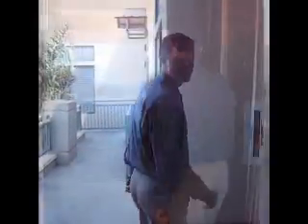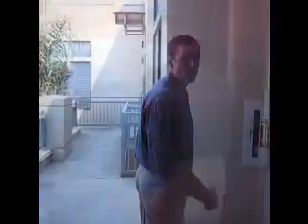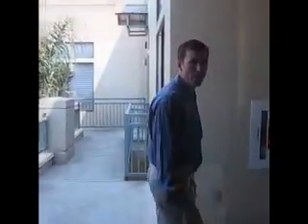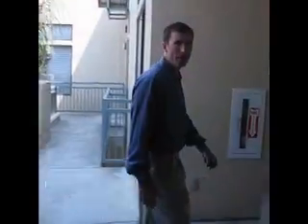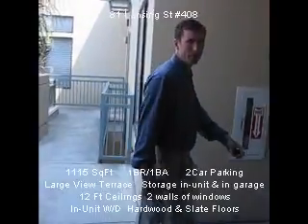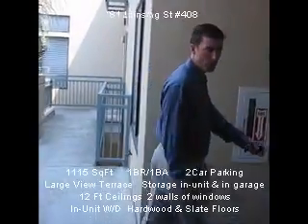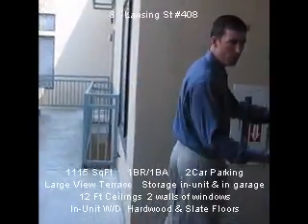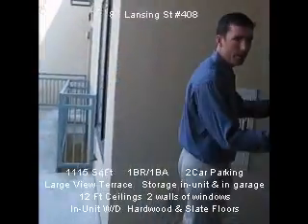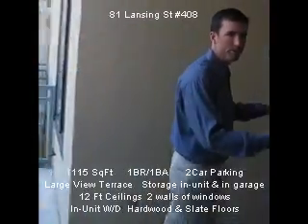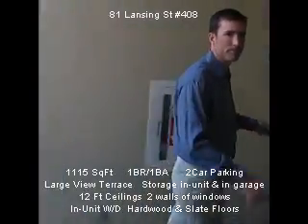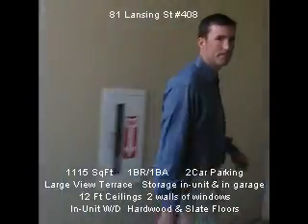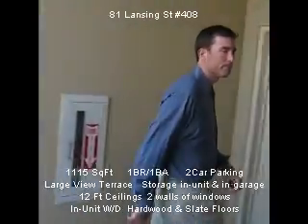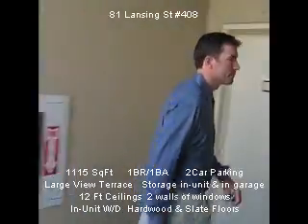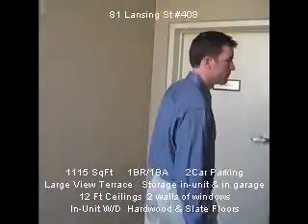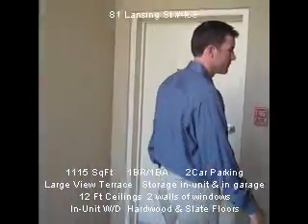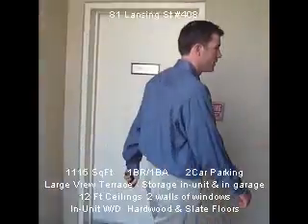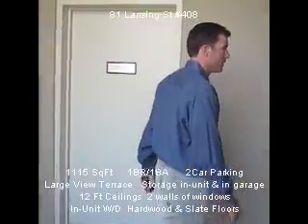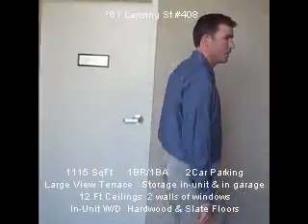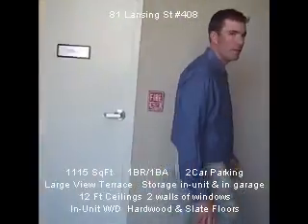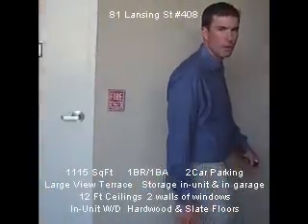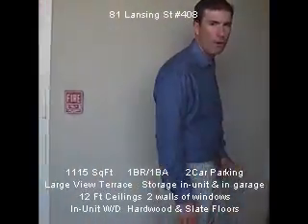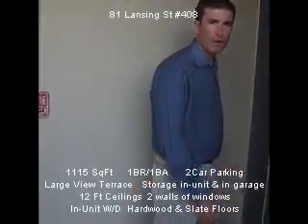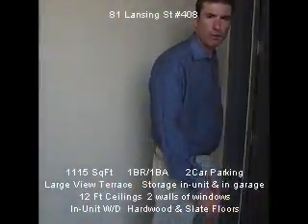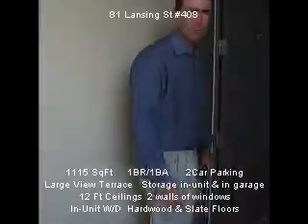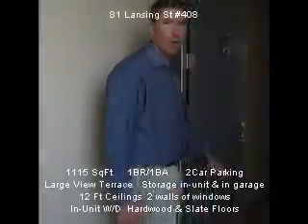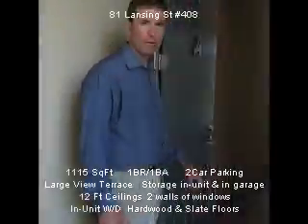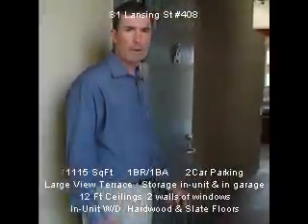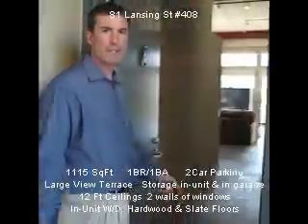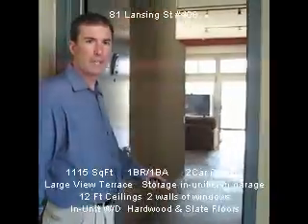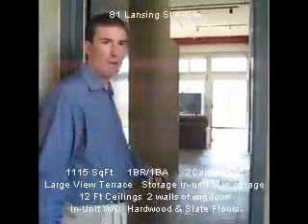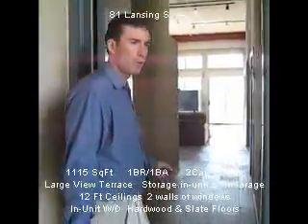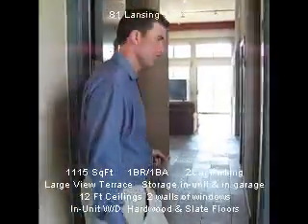Step right out, turn right, and here you are at your unit door. Very easy to carry groceries.